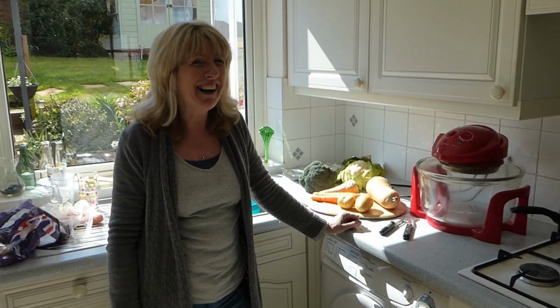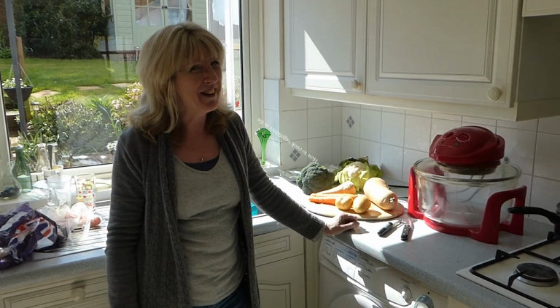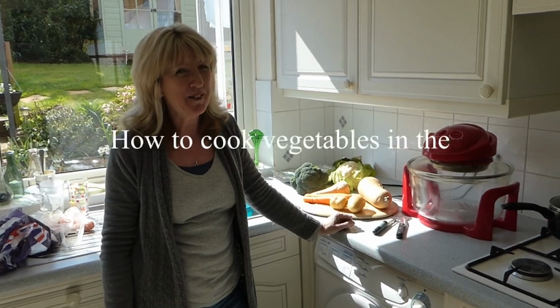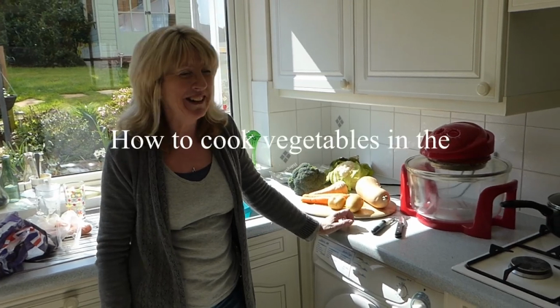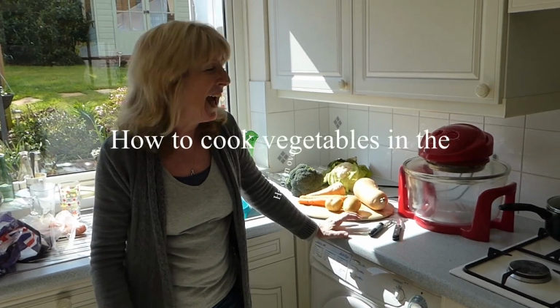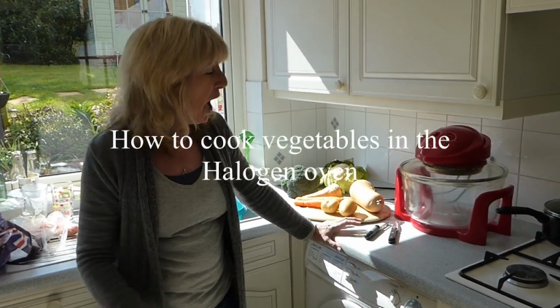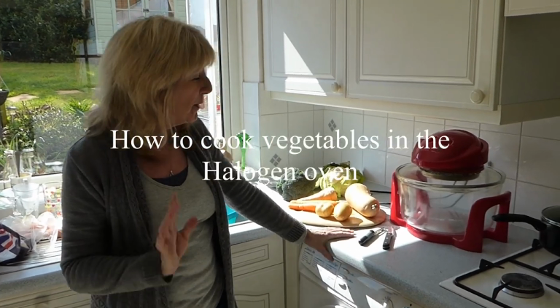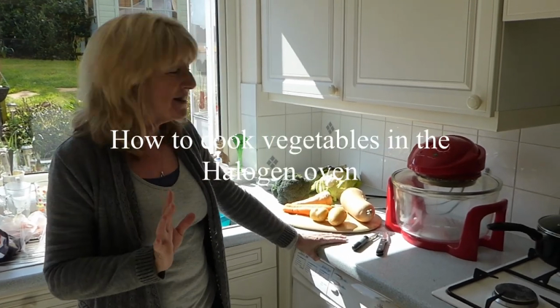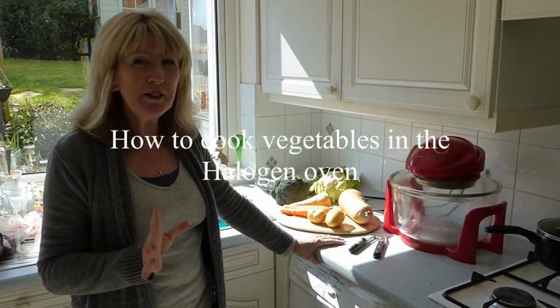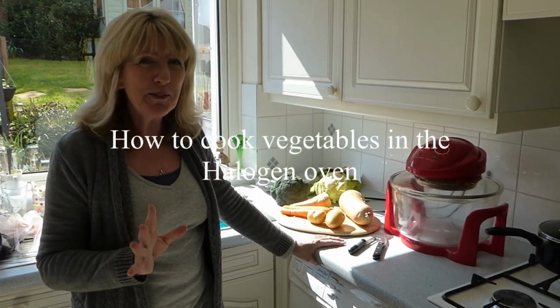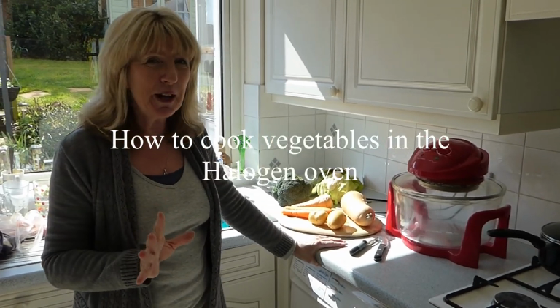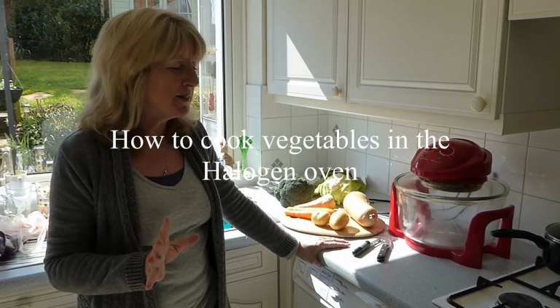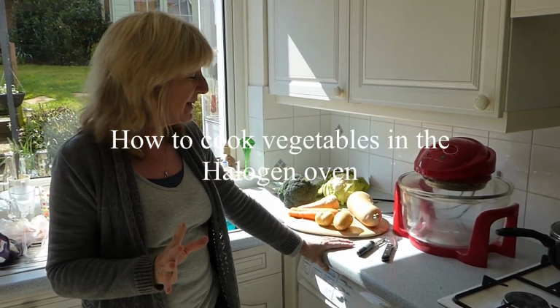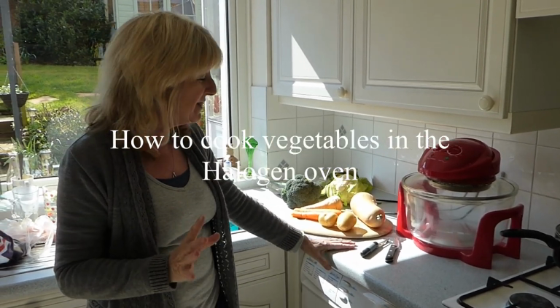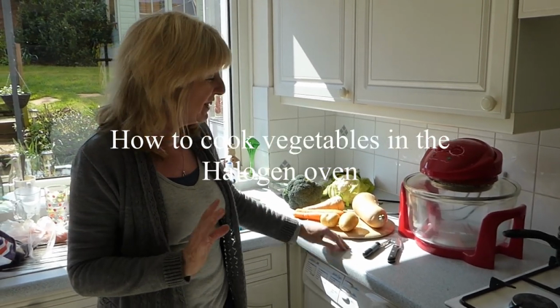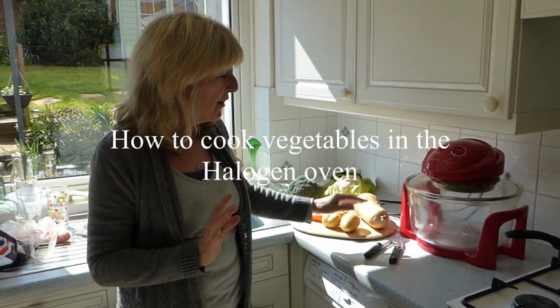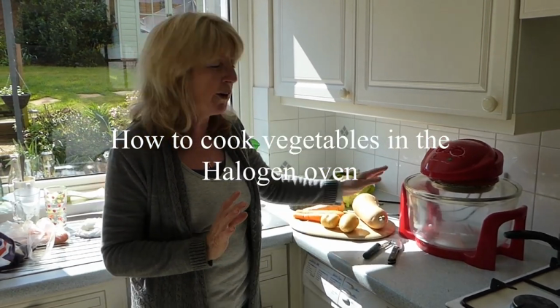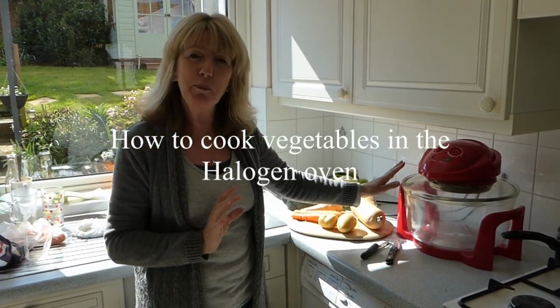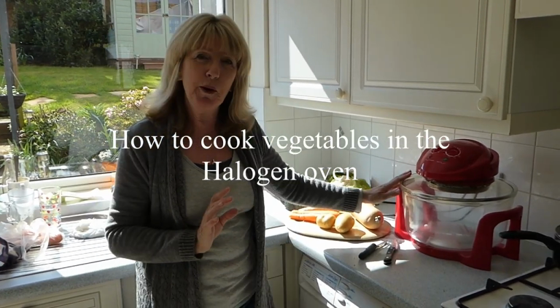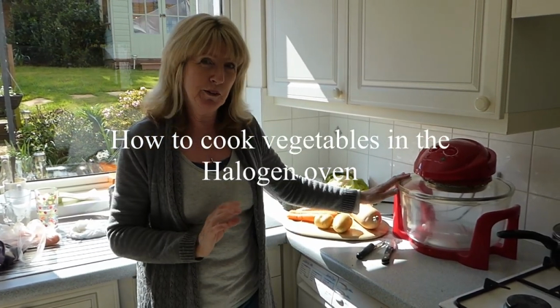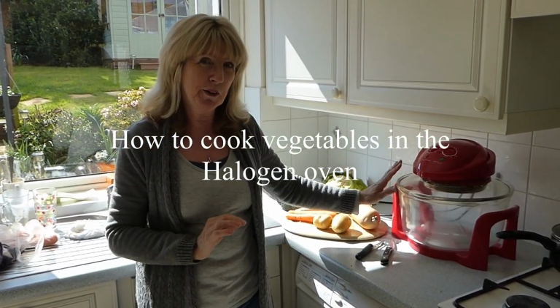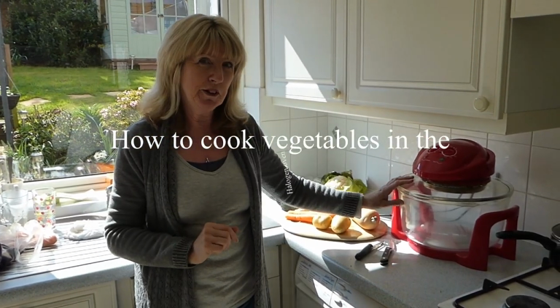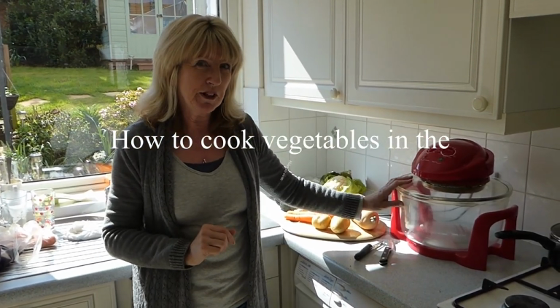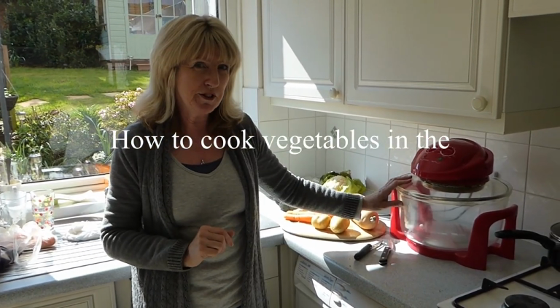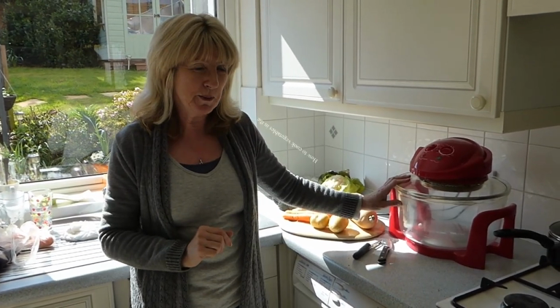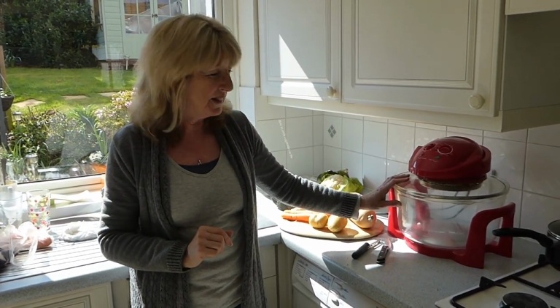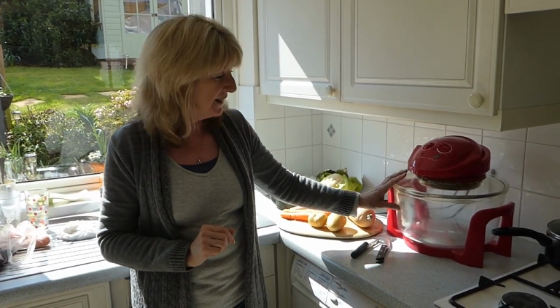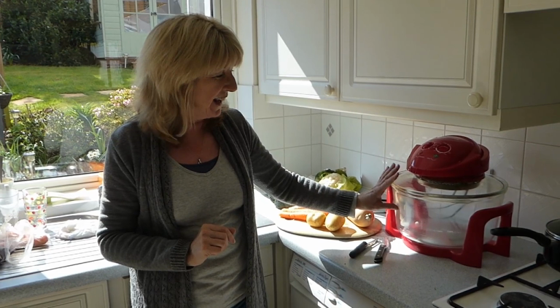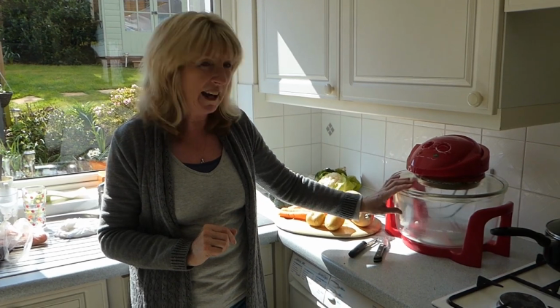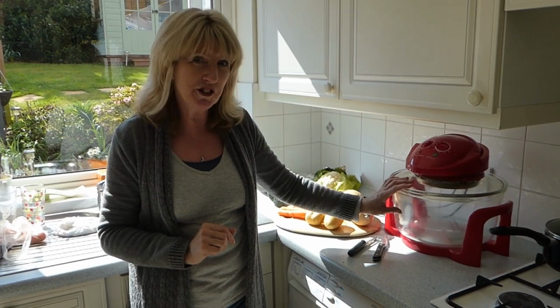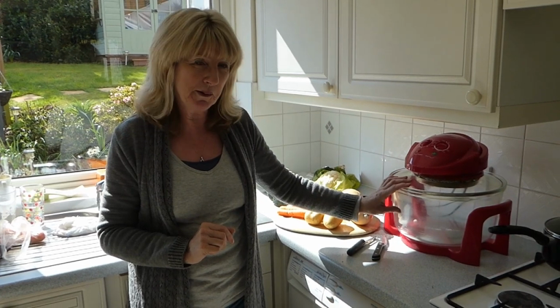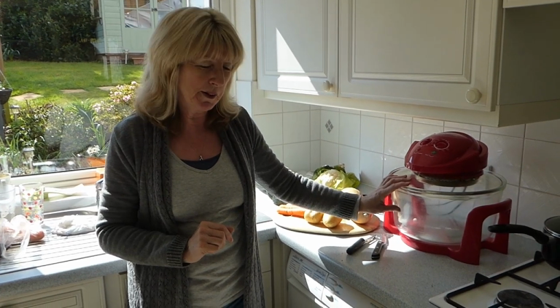Hi everyone, just a little video today to clarify the point of cooking your vegetables in the halogen oven.